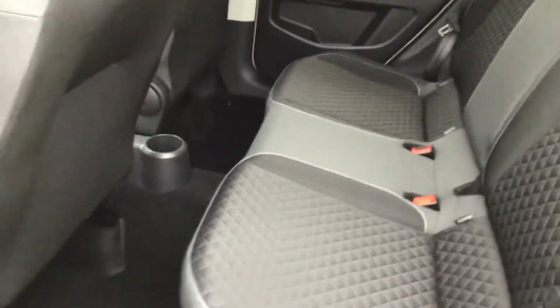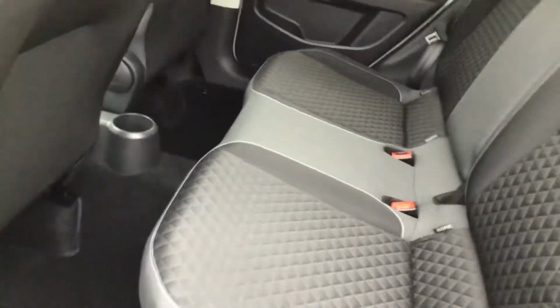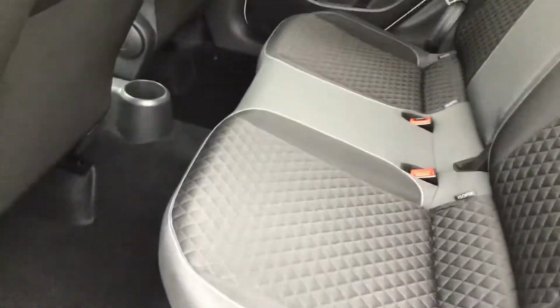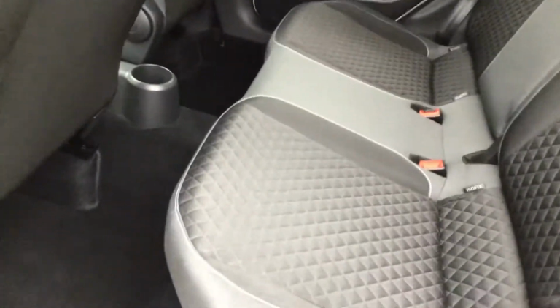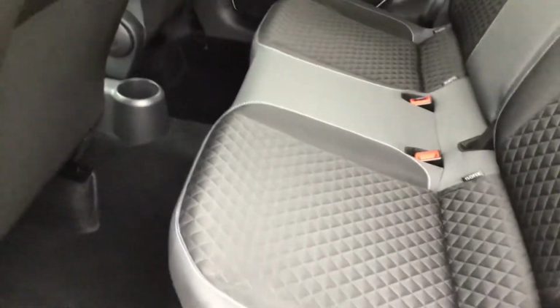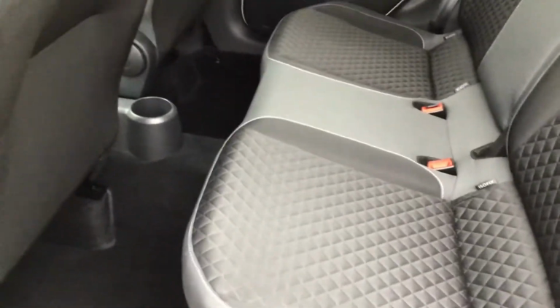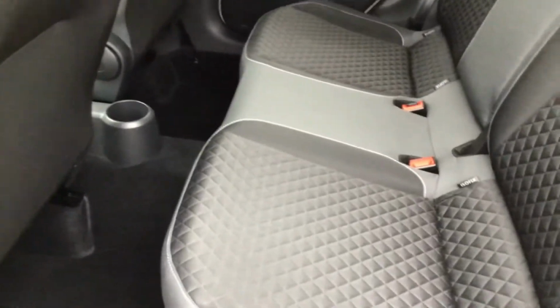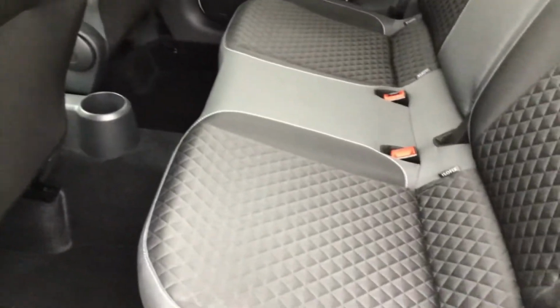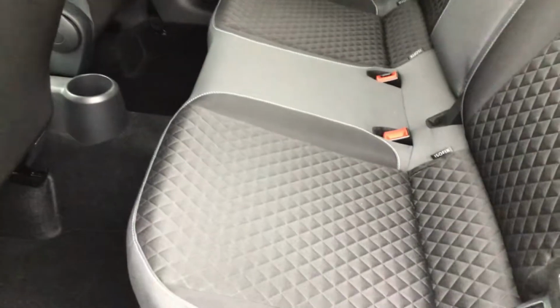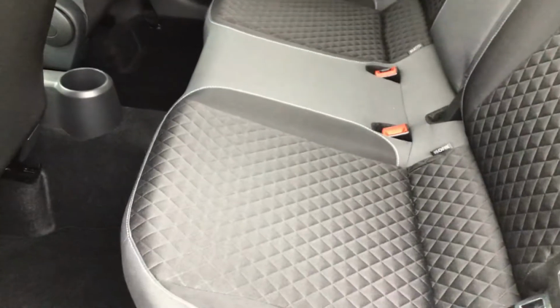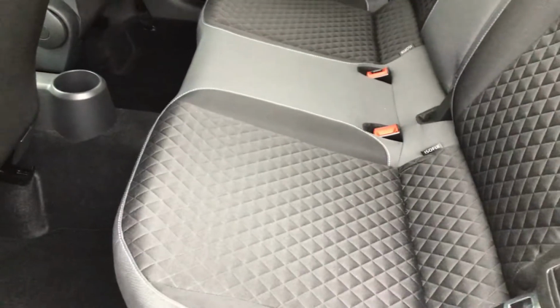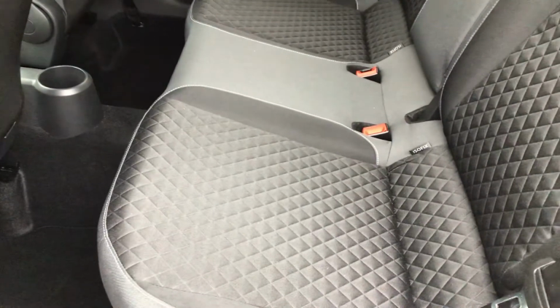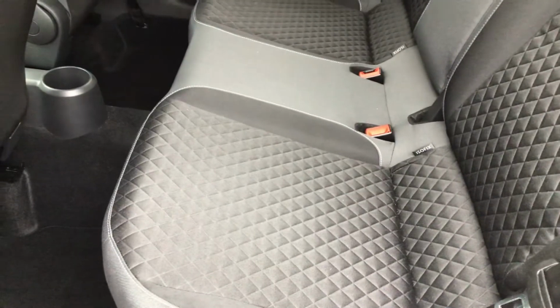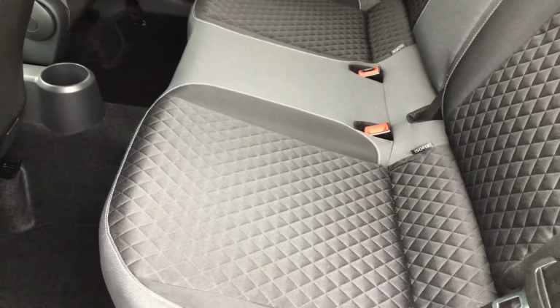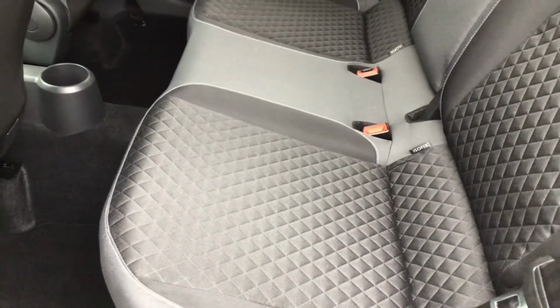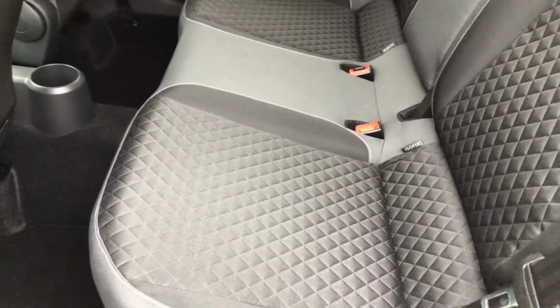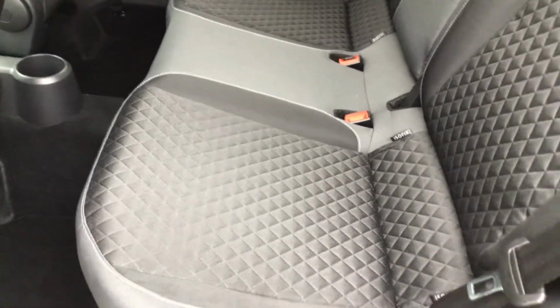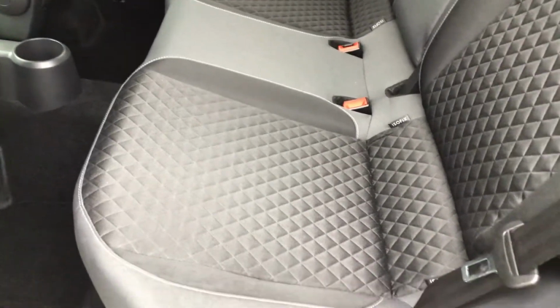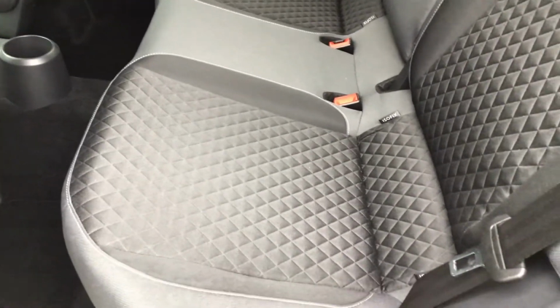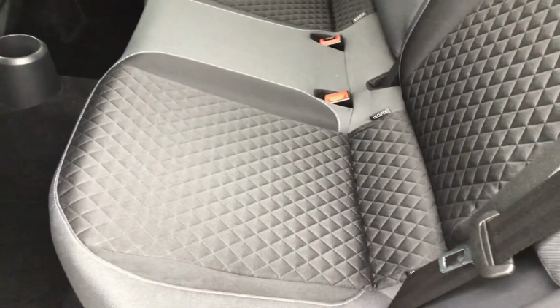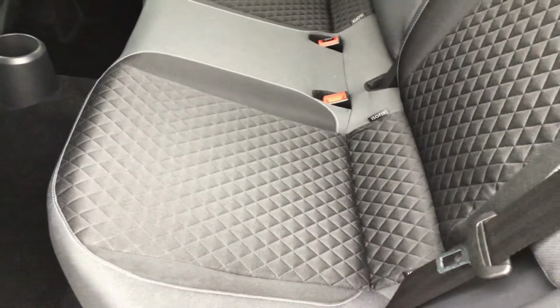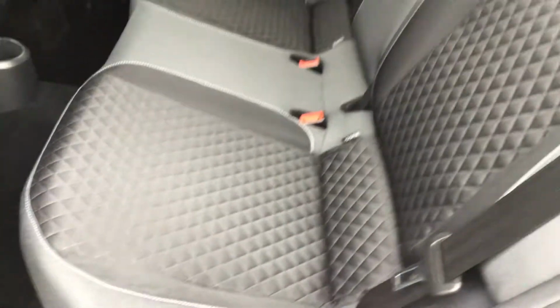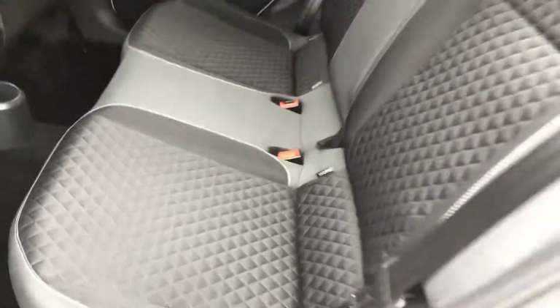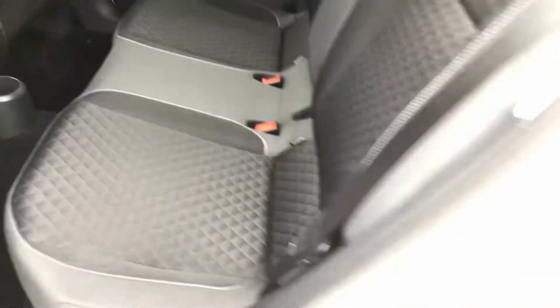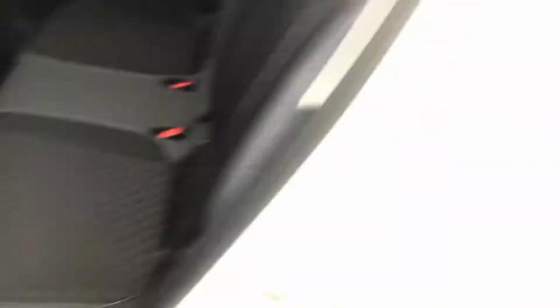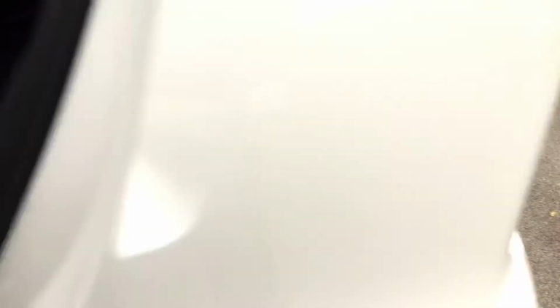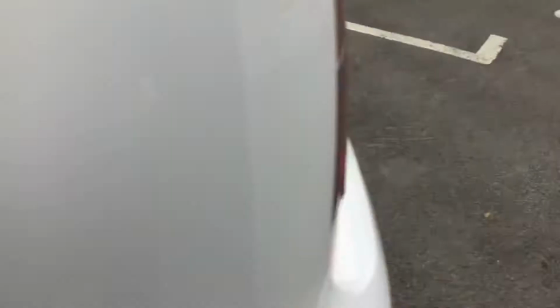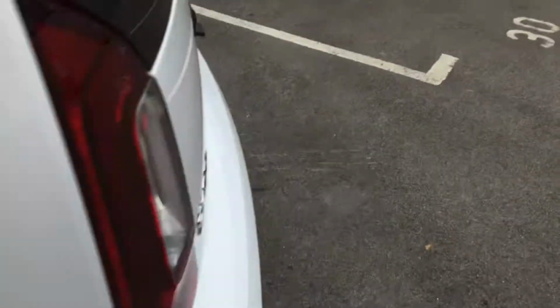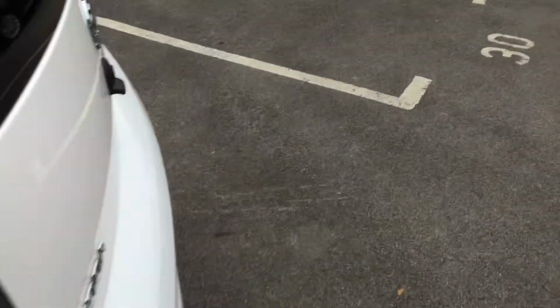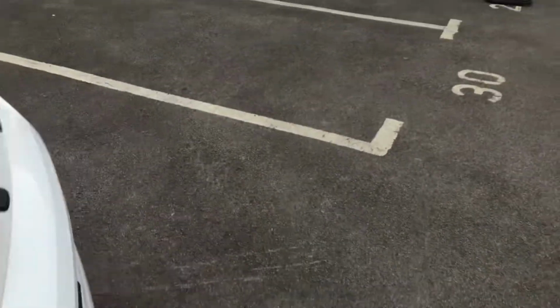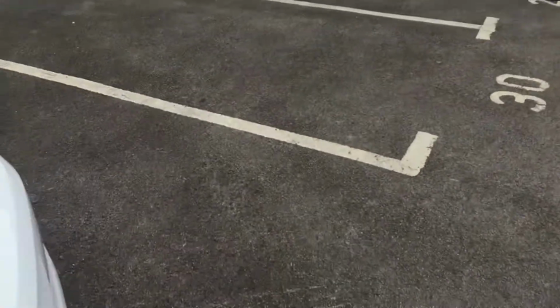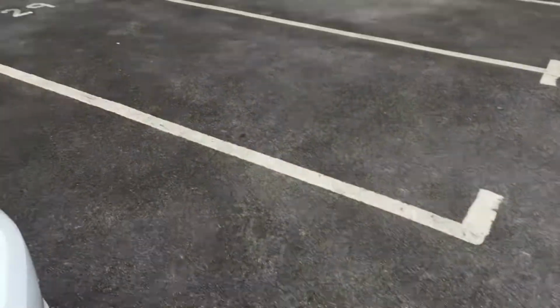Even a little car like this, you've got ISOFIX fittings, so you can fit child seats in there securely.